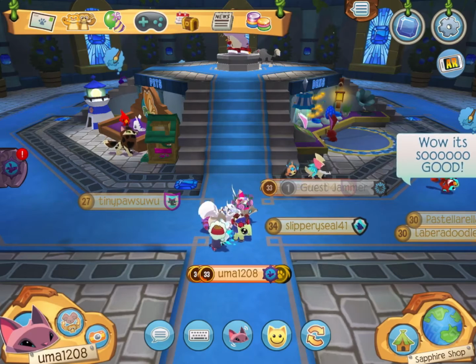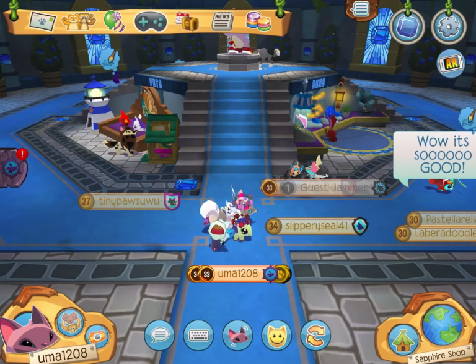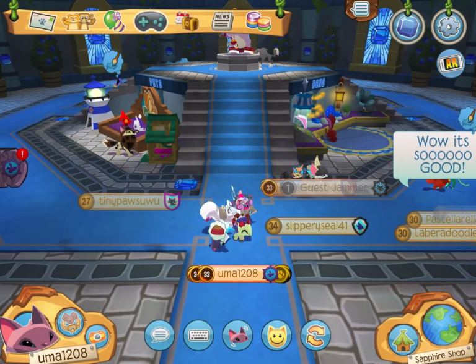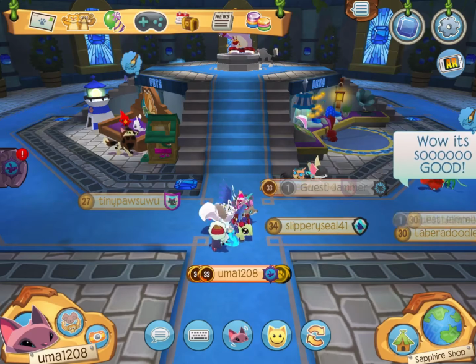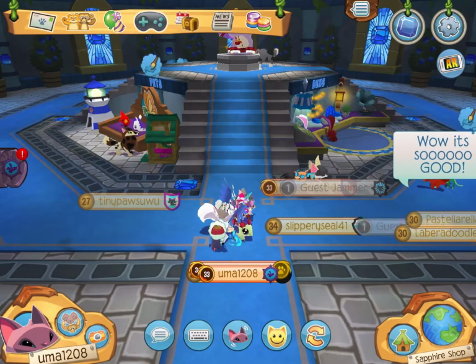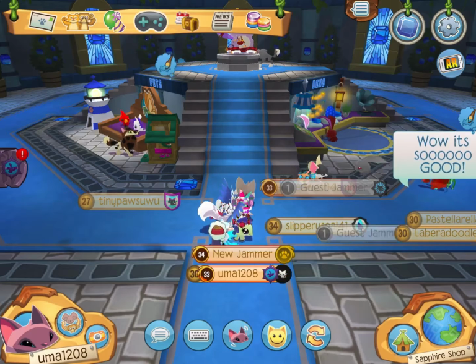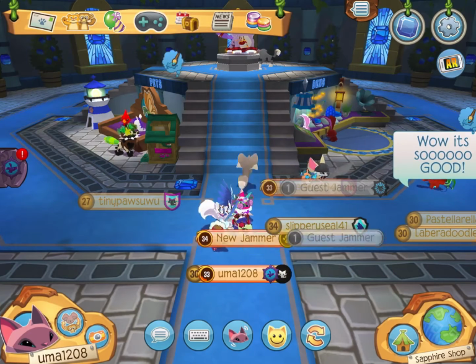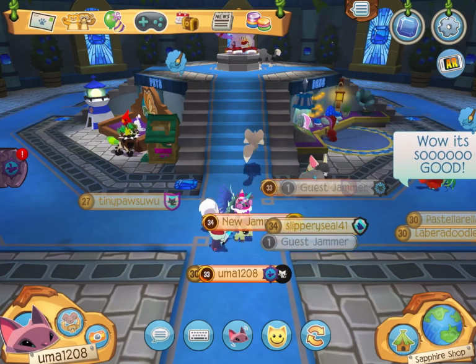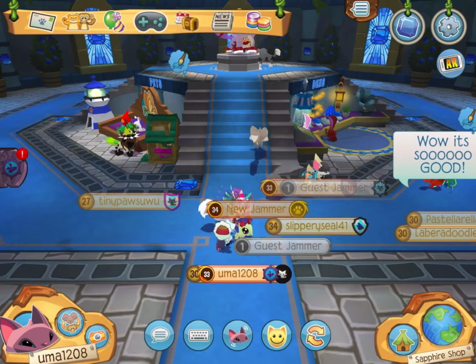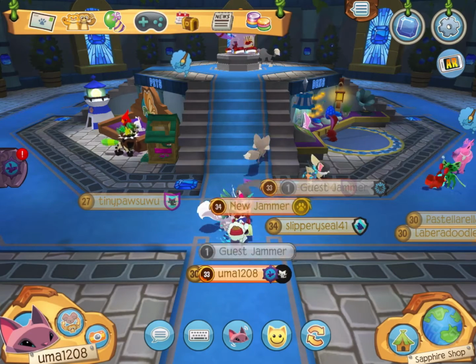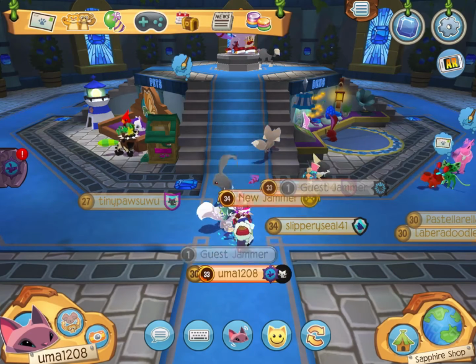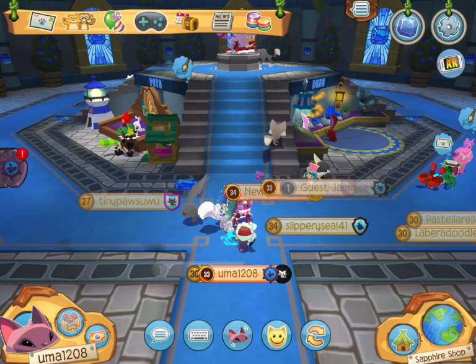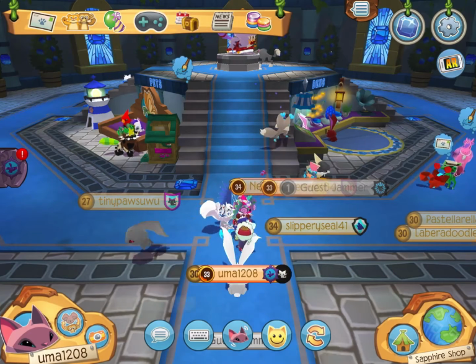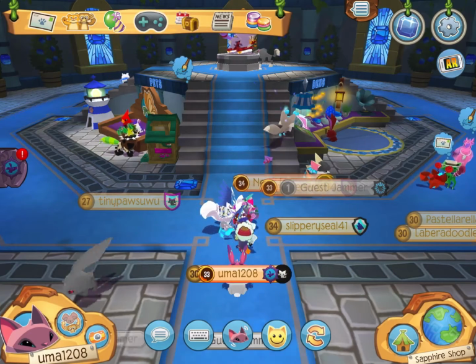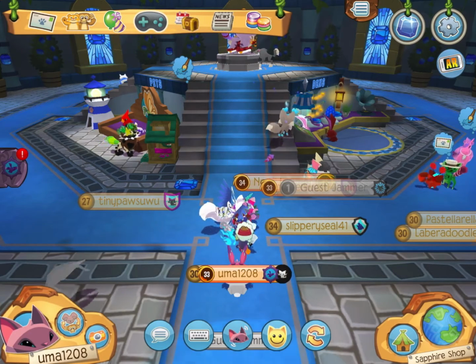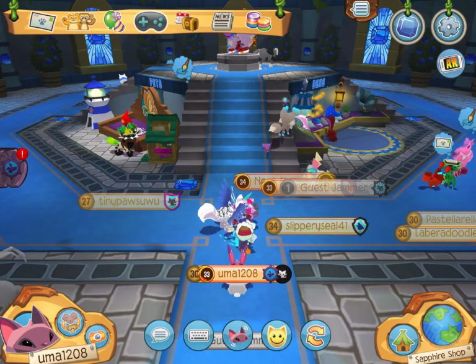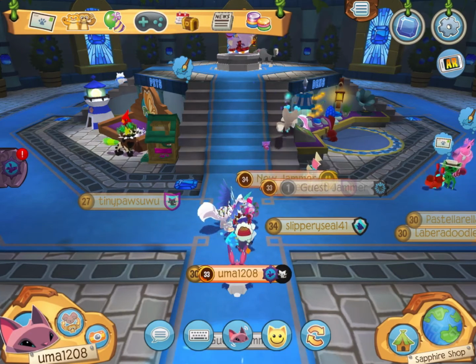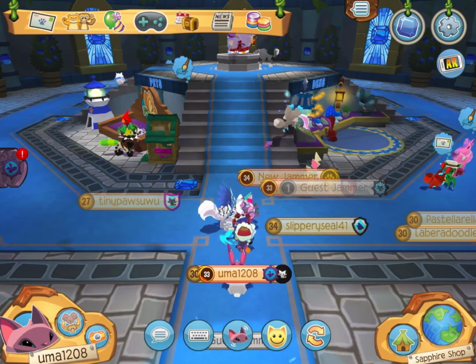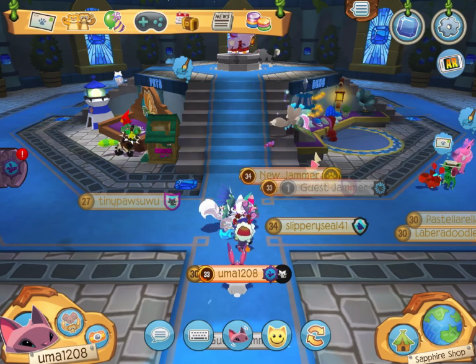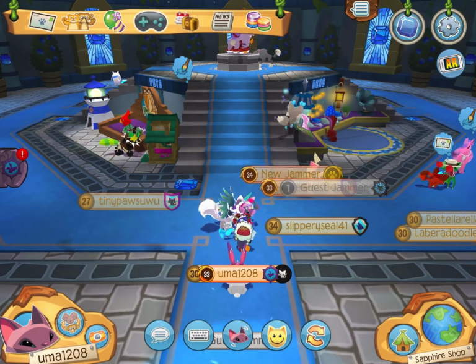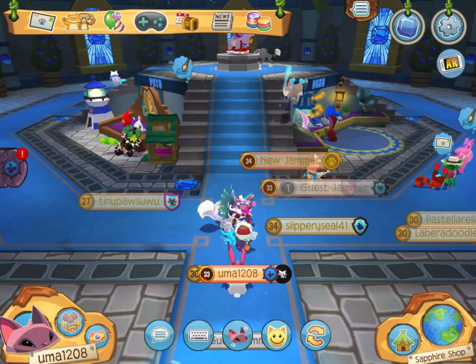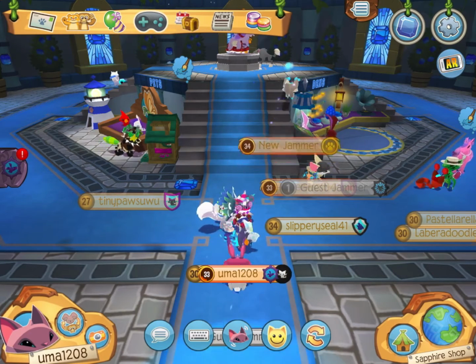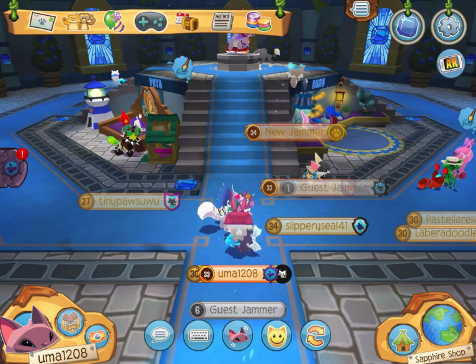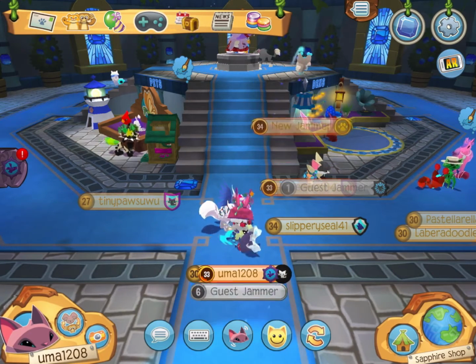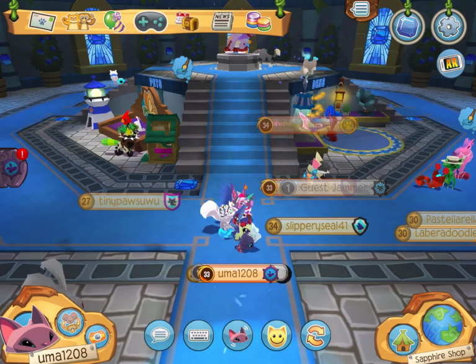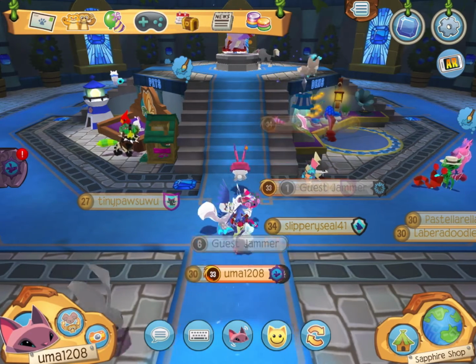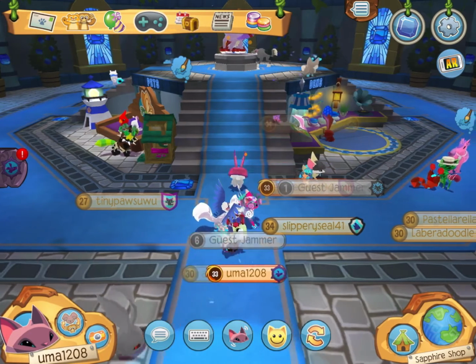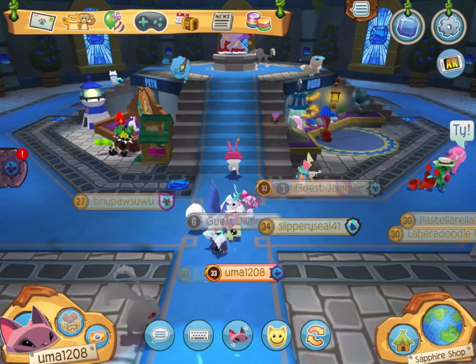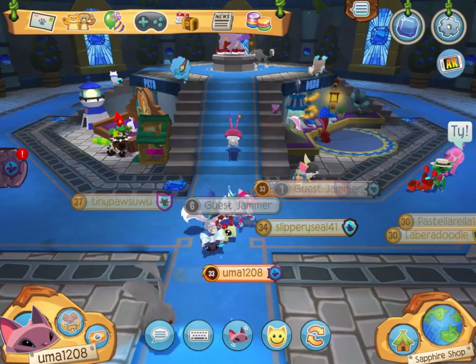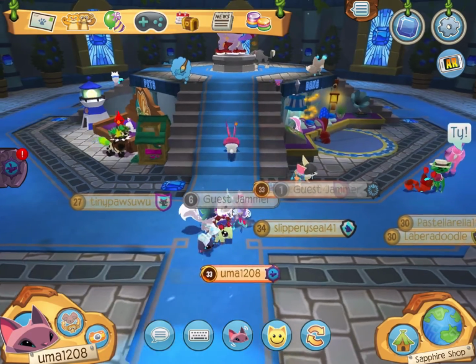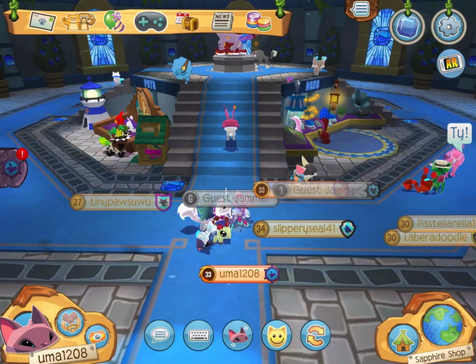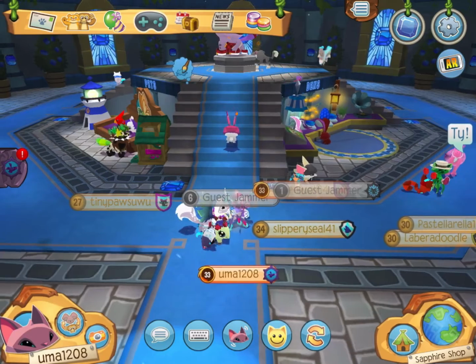So here we are at the Saffron Shop. I really like this new update — it's really cool and it's very nice. So yeah, let's go get it.